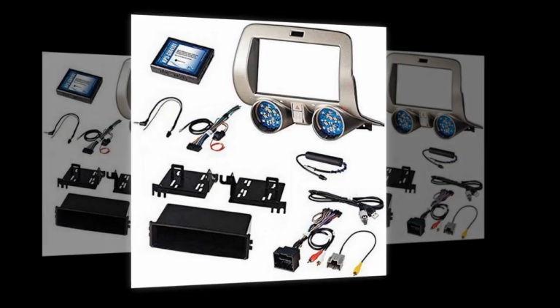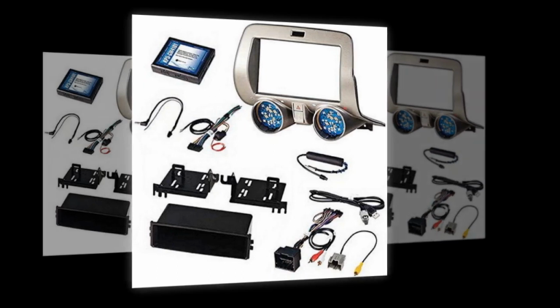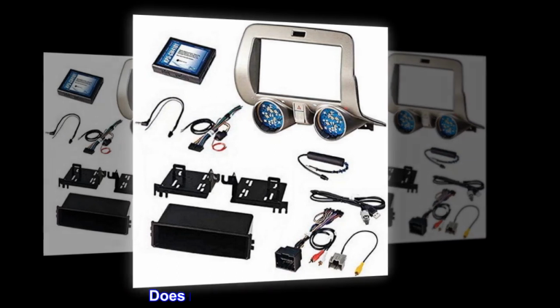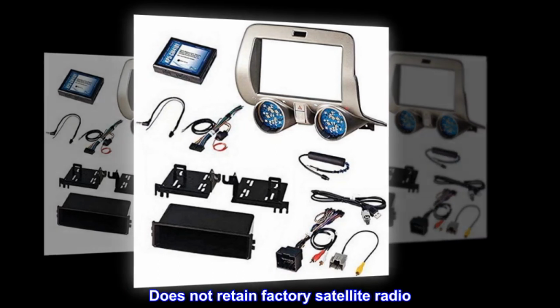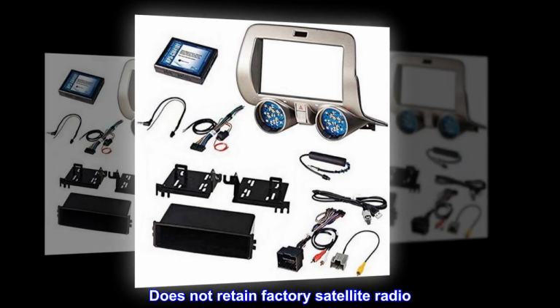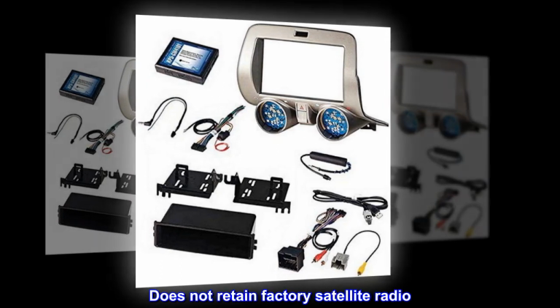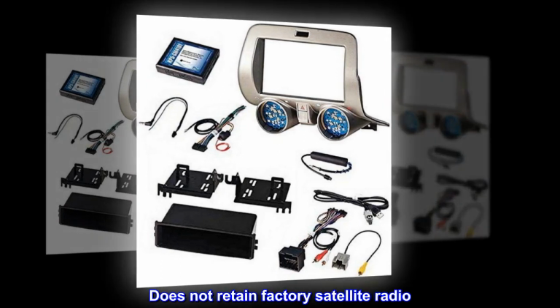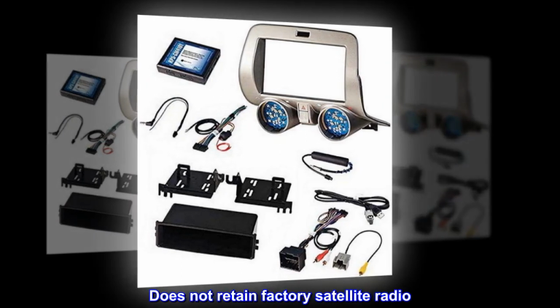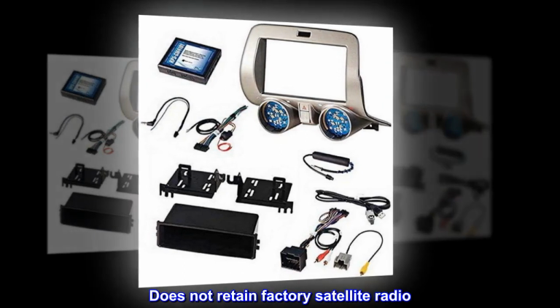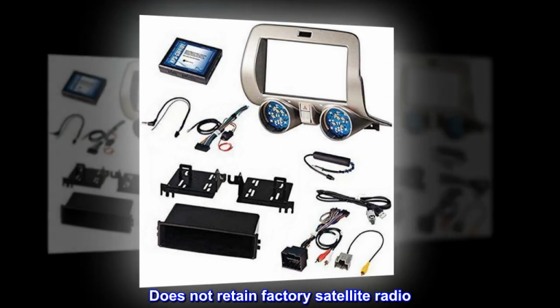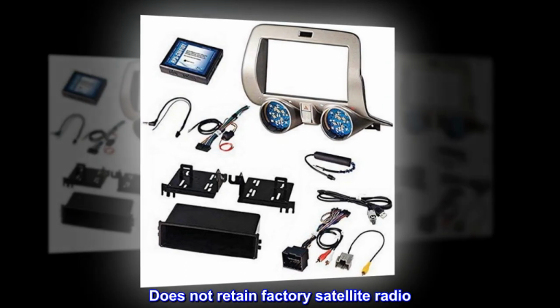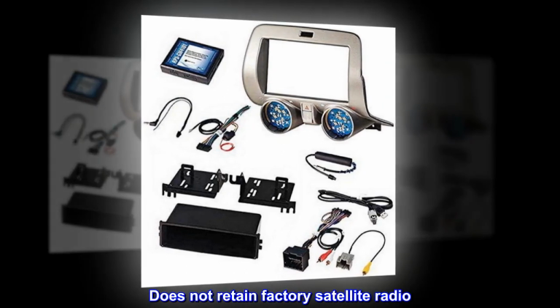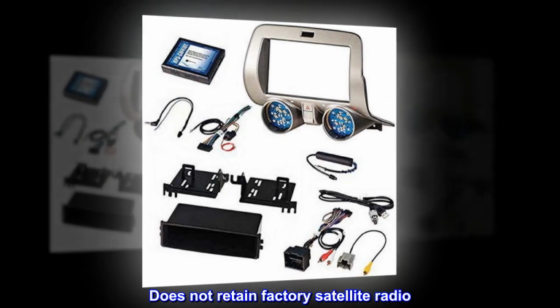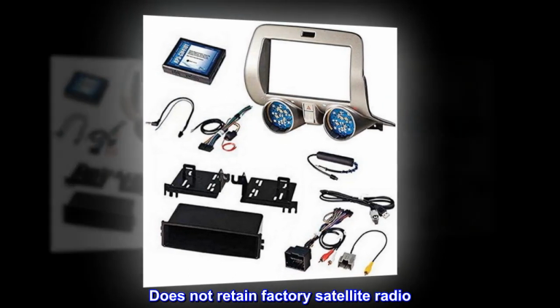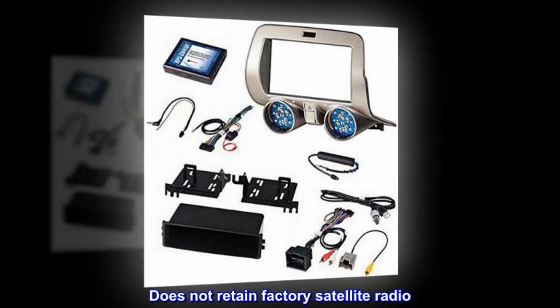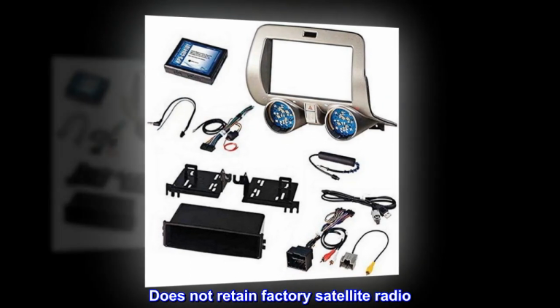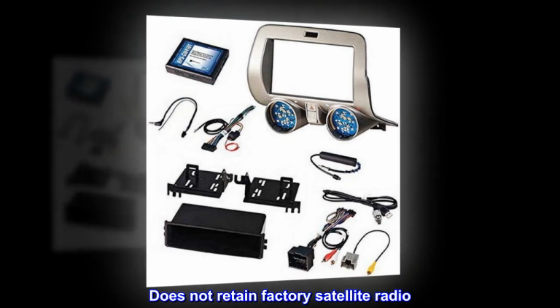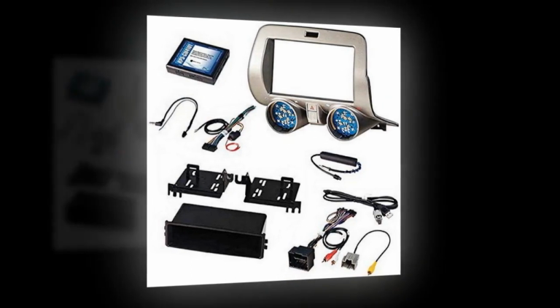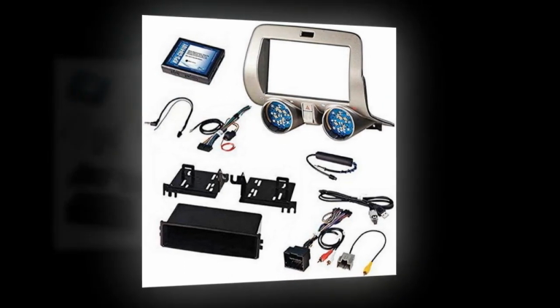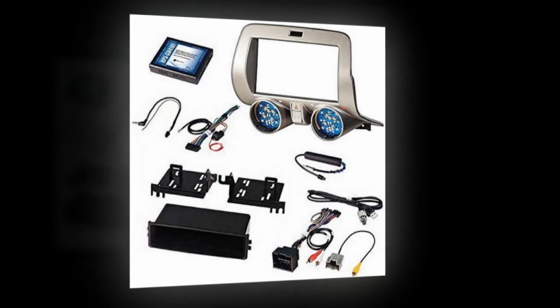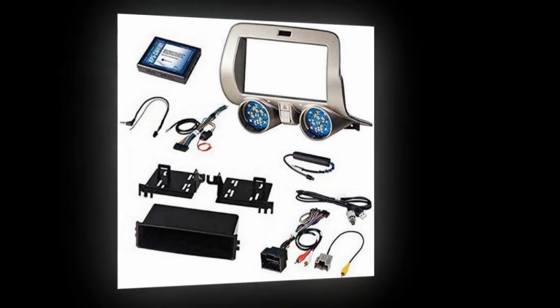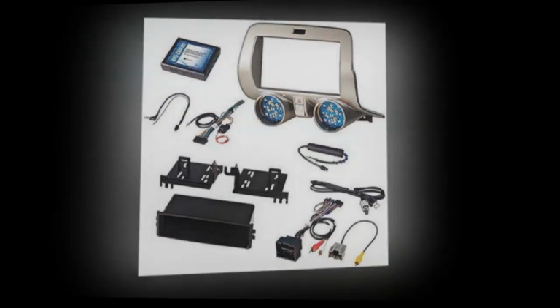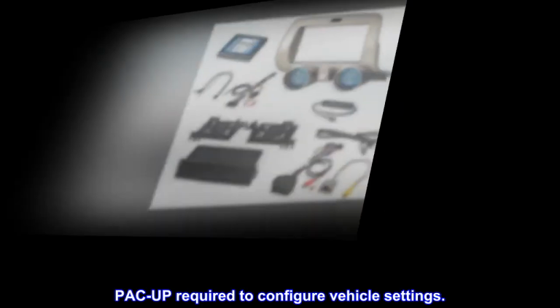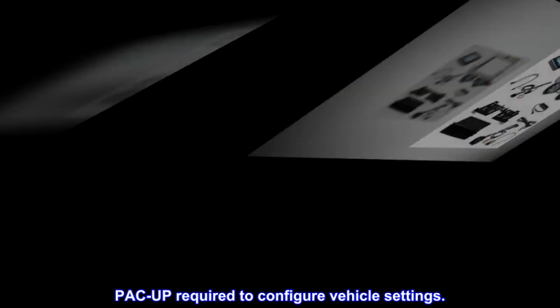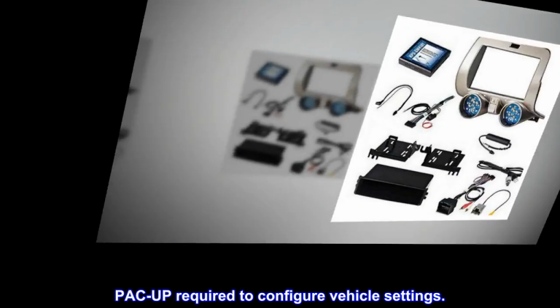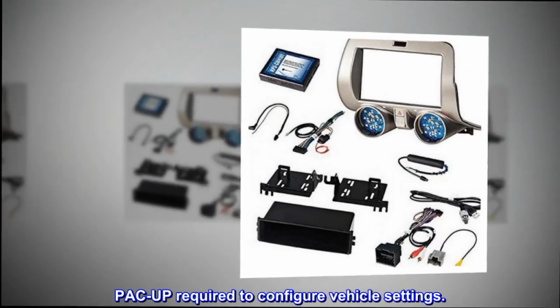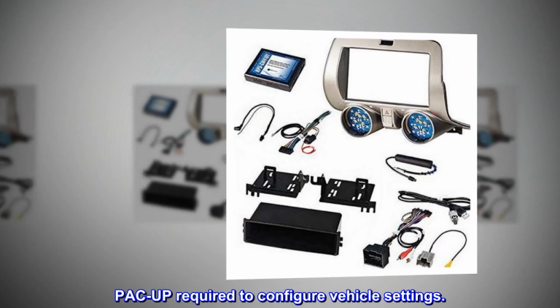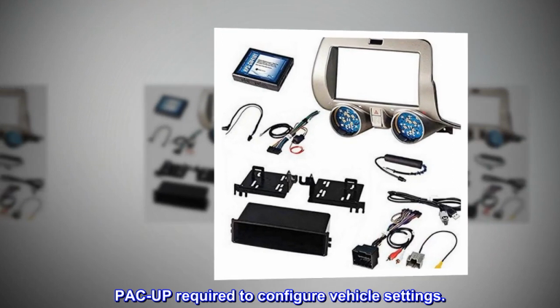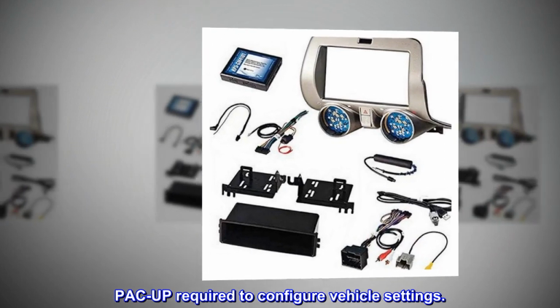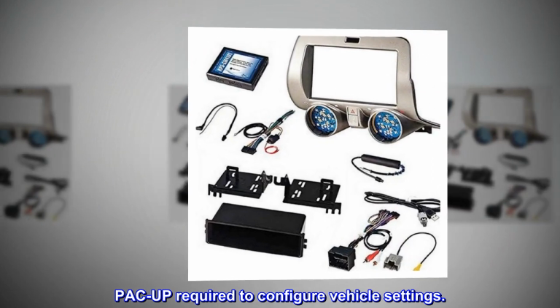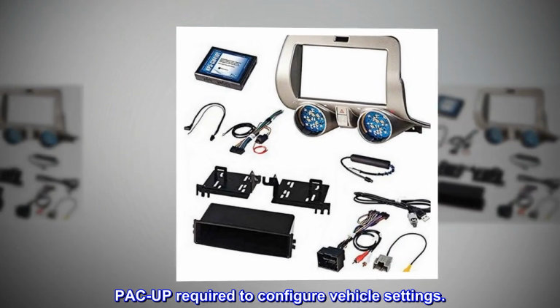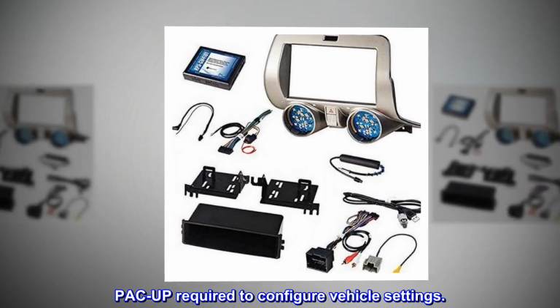Does not retain factory satellite radio. PAC-UP required to configure vehicle settings.